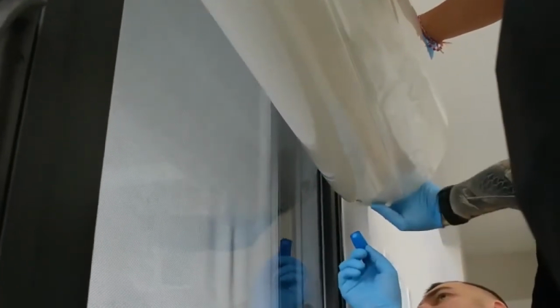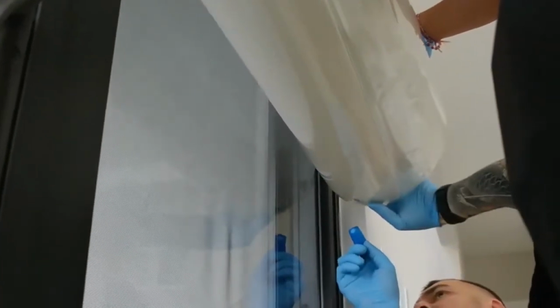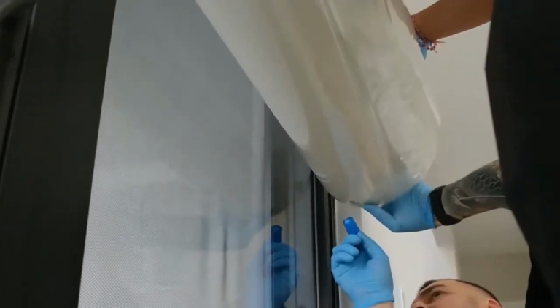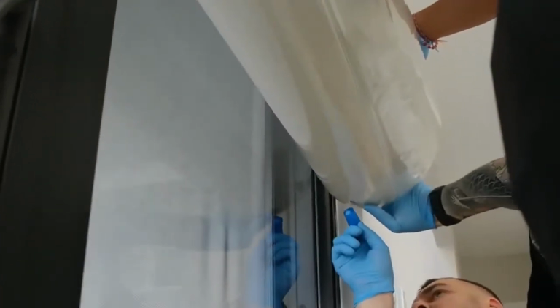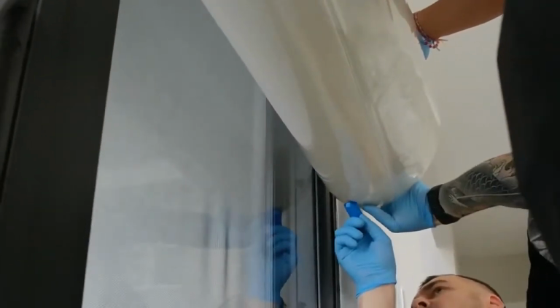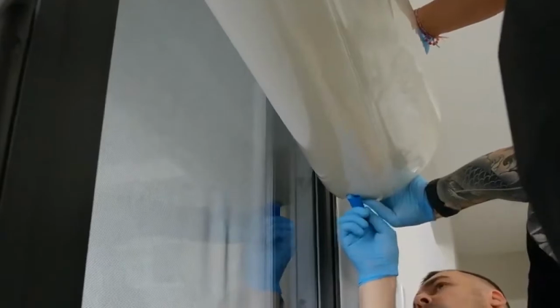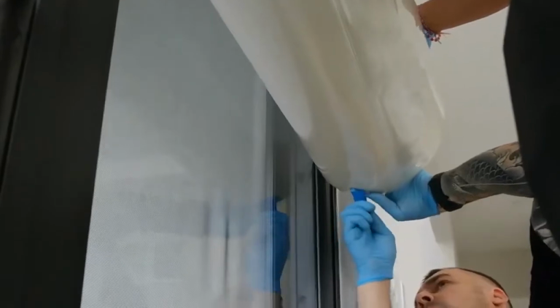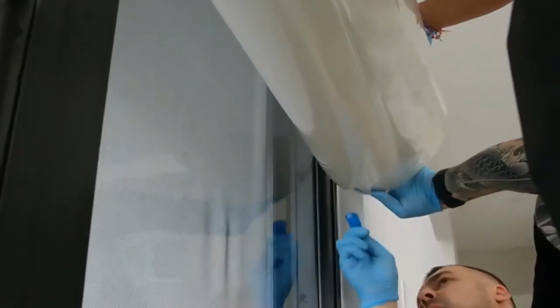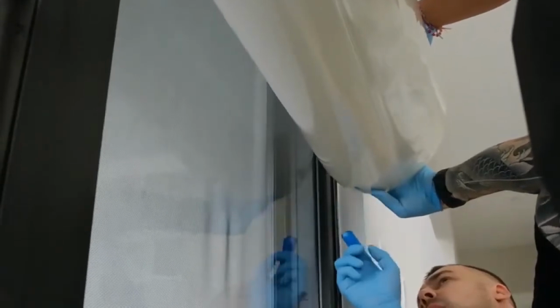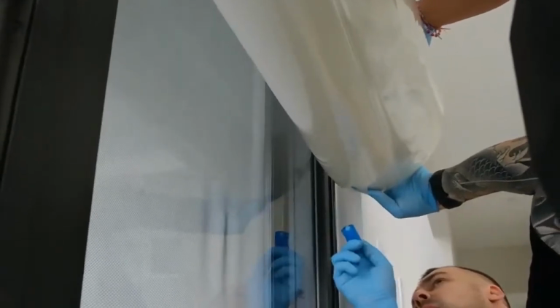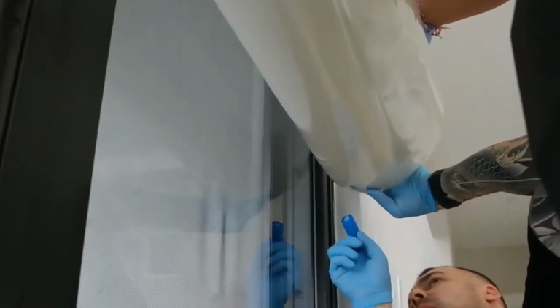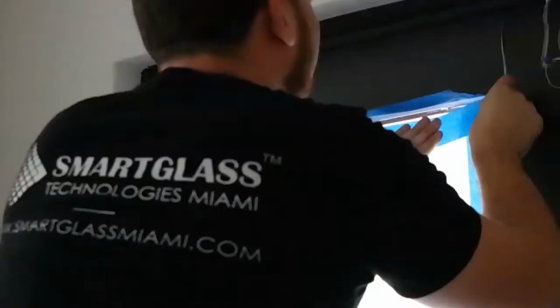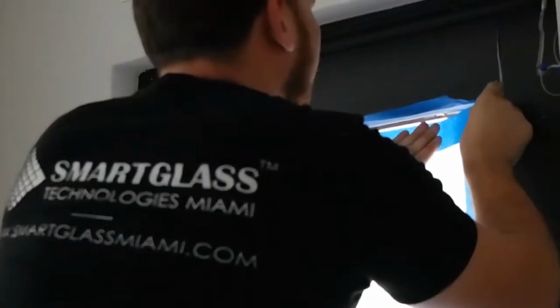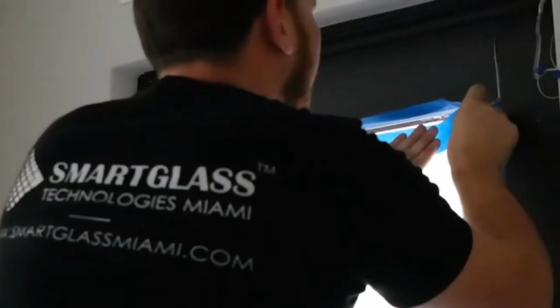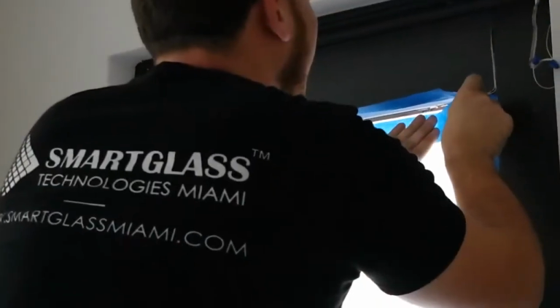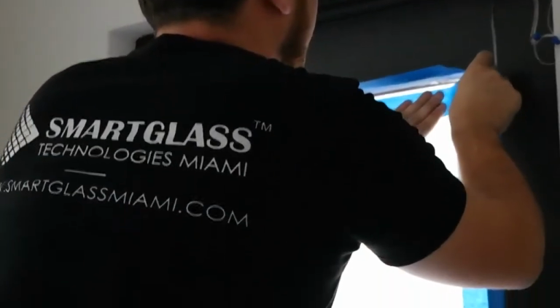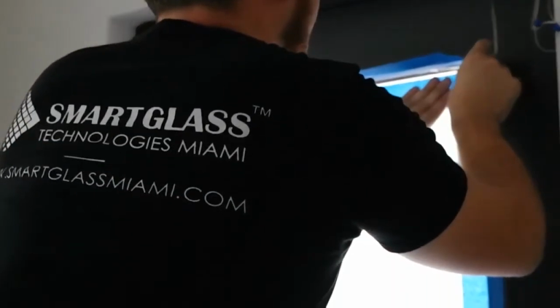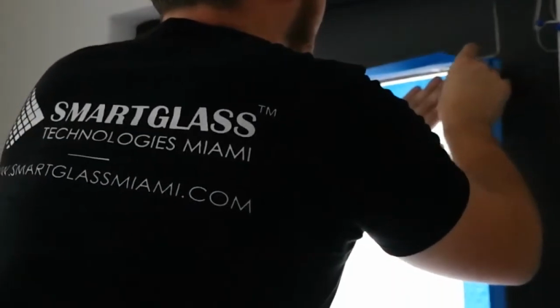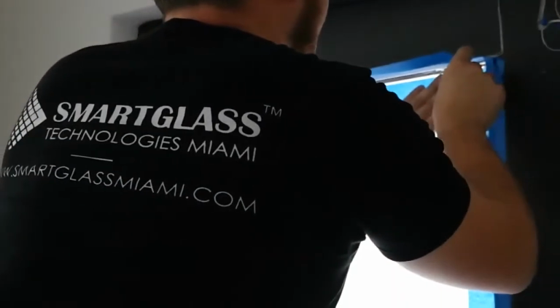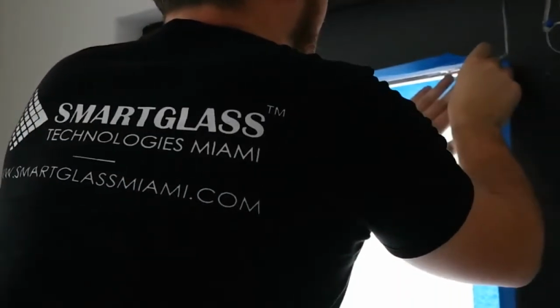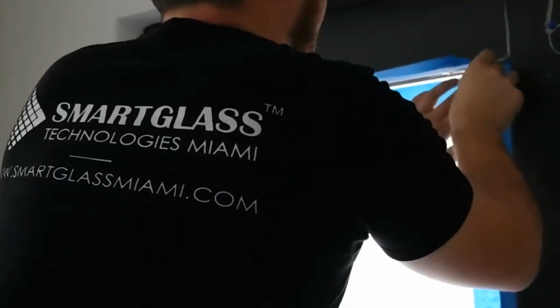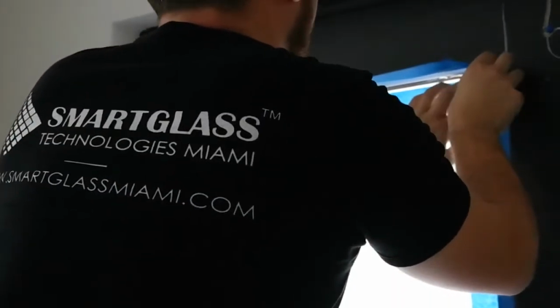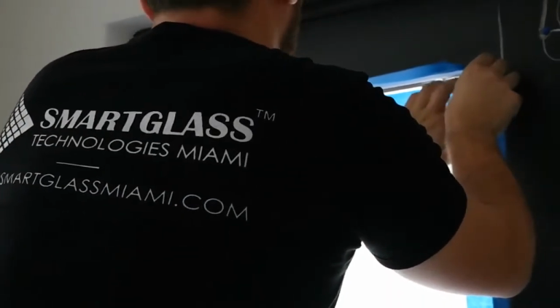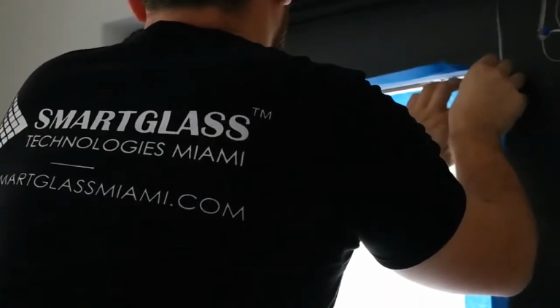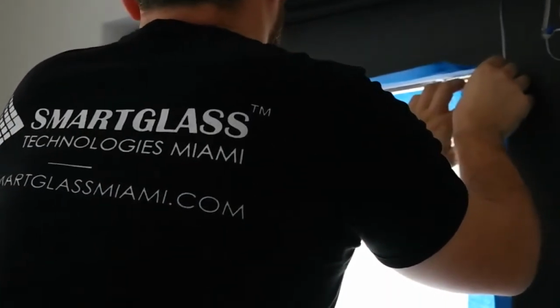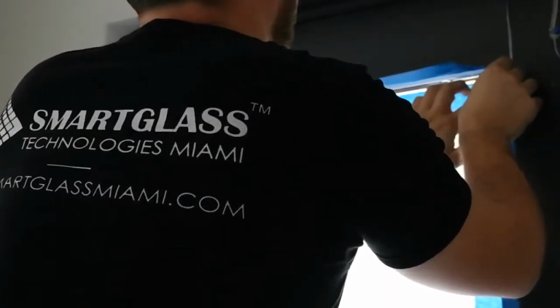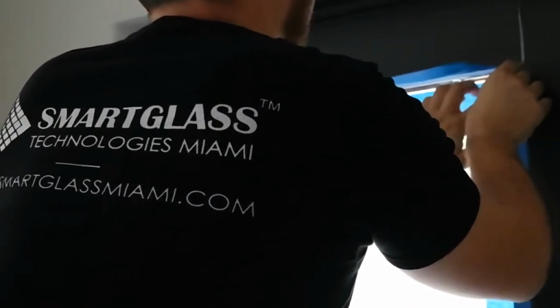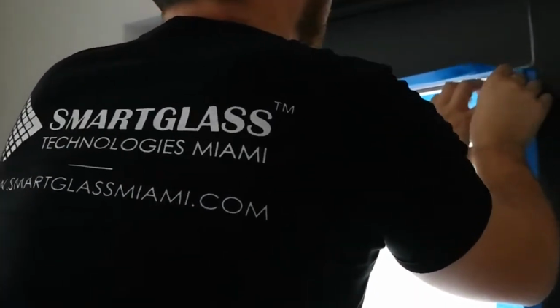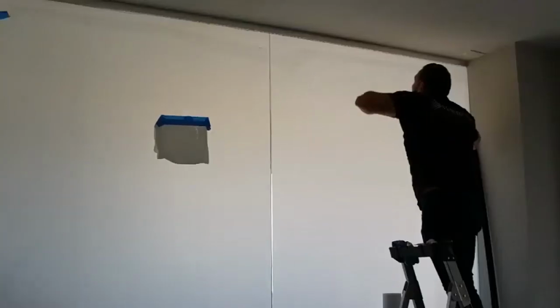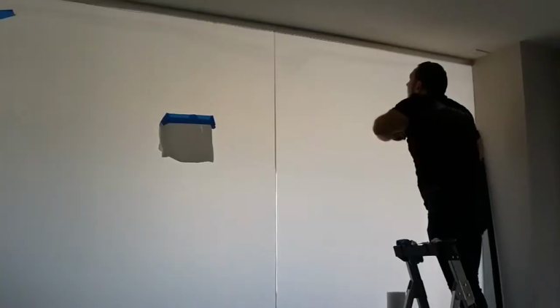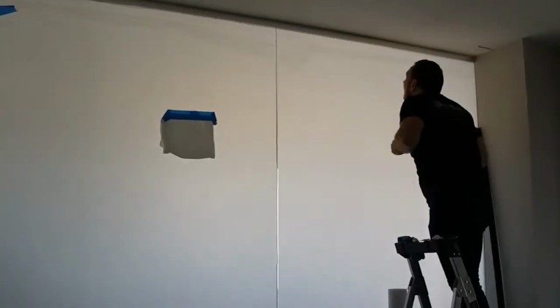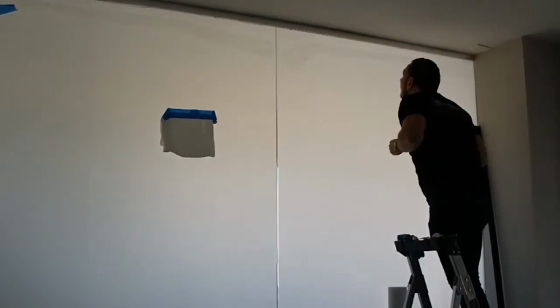After the film is applied, we use non-conductive silicone to isolate all the edges.